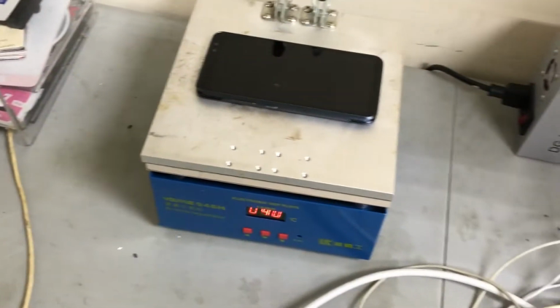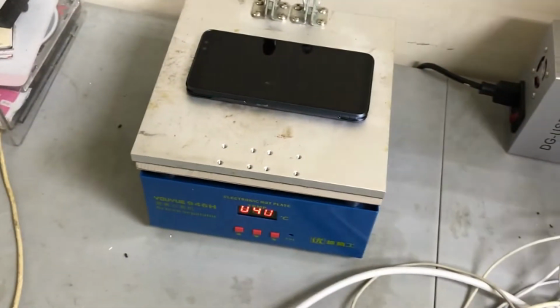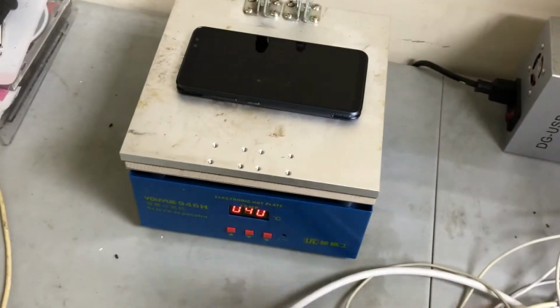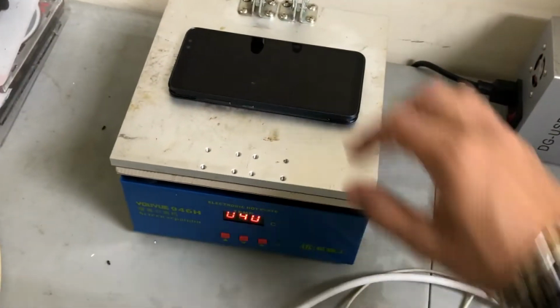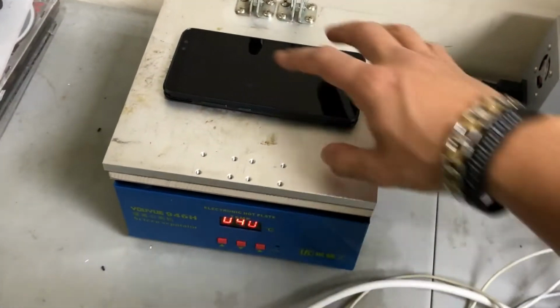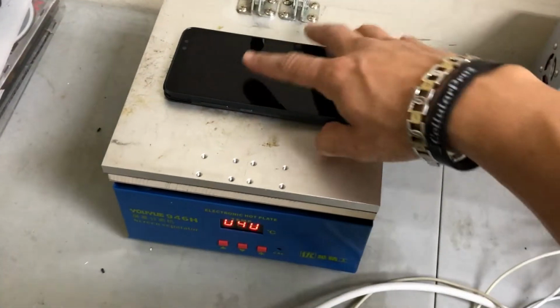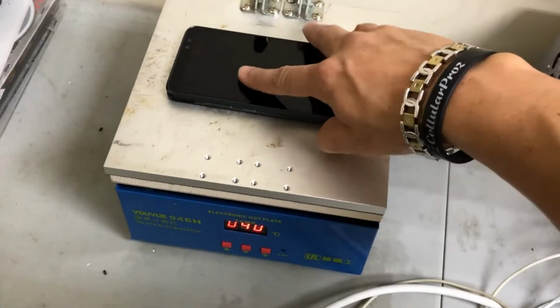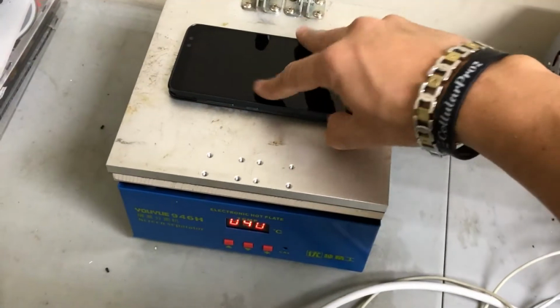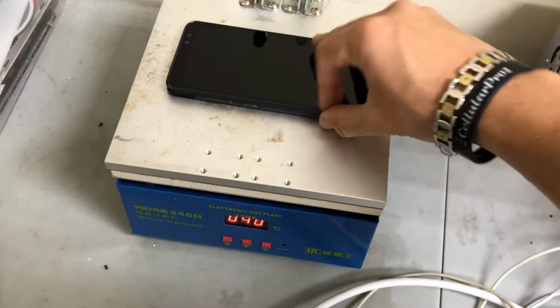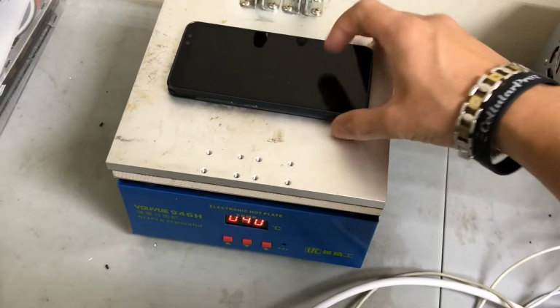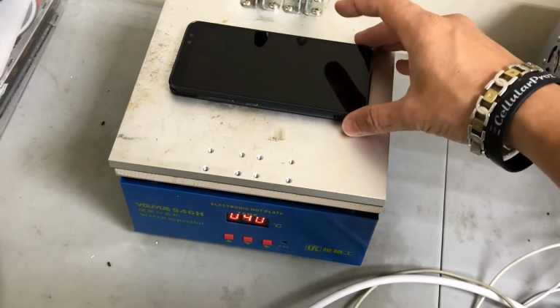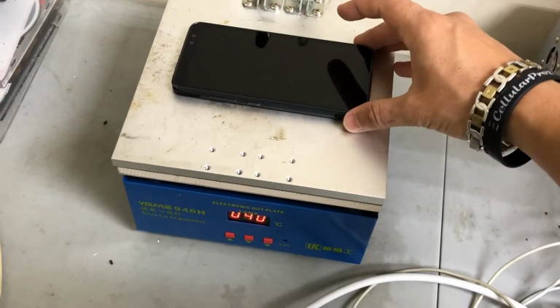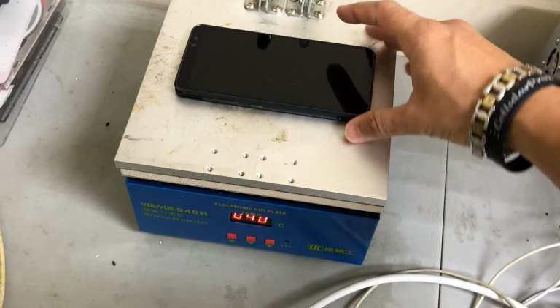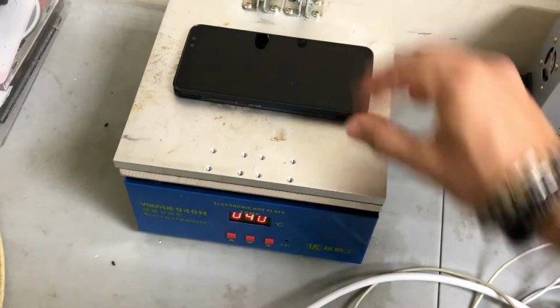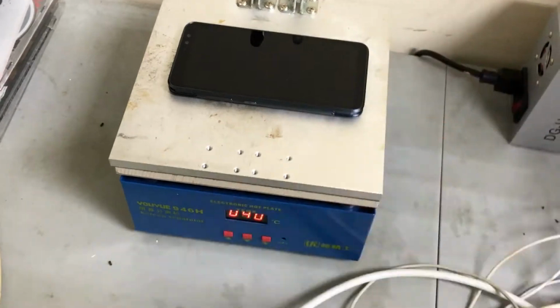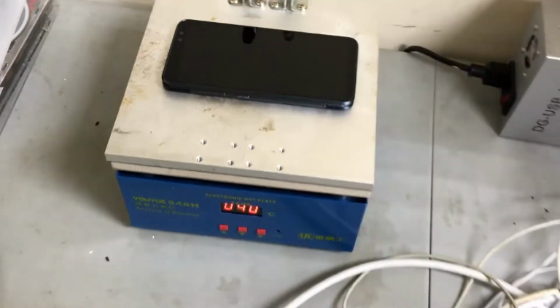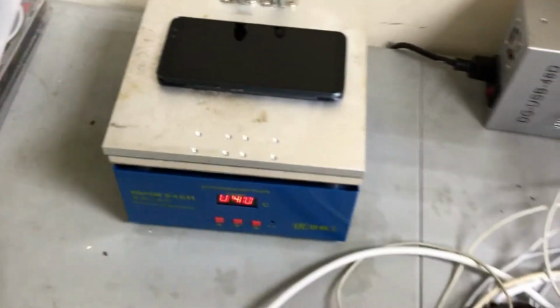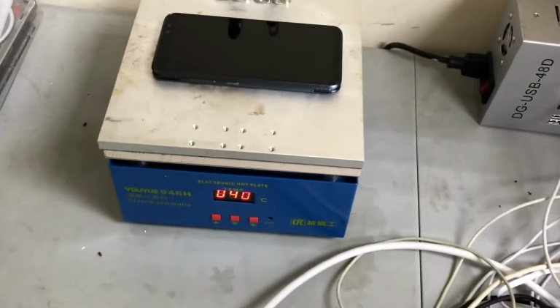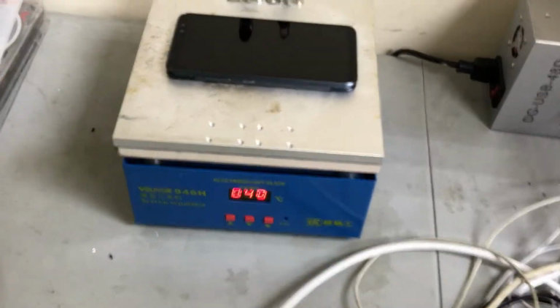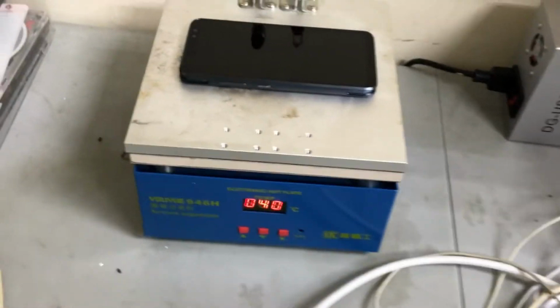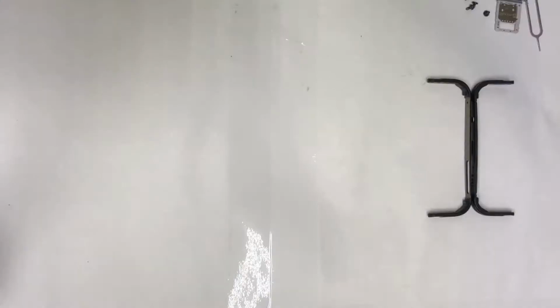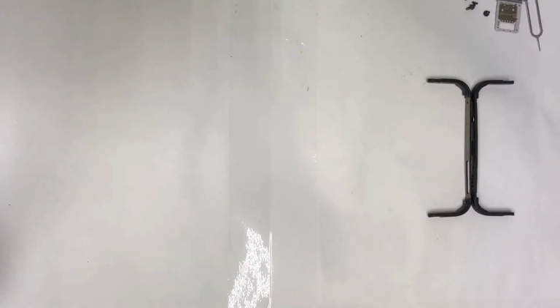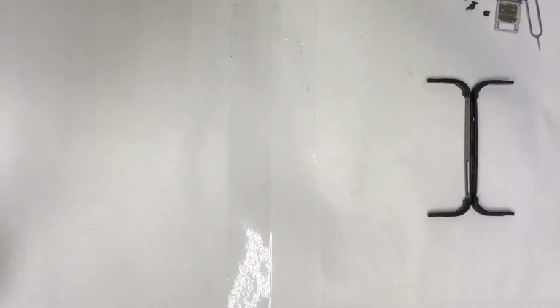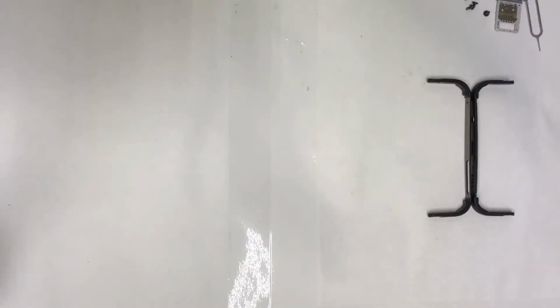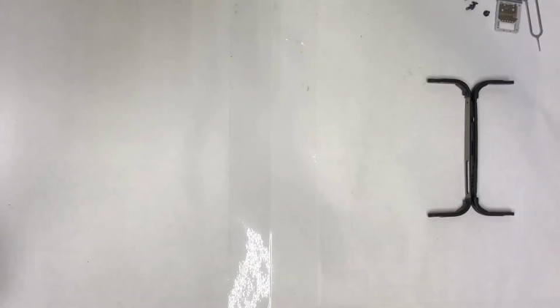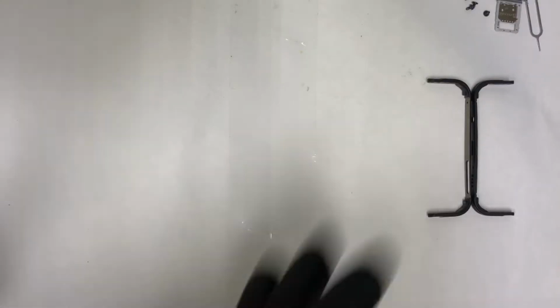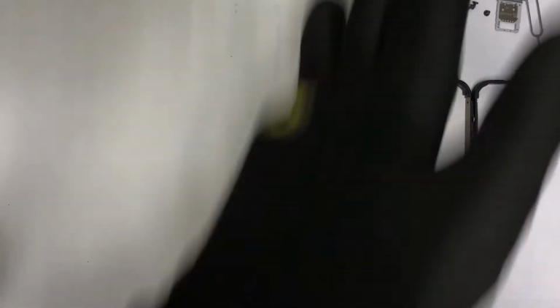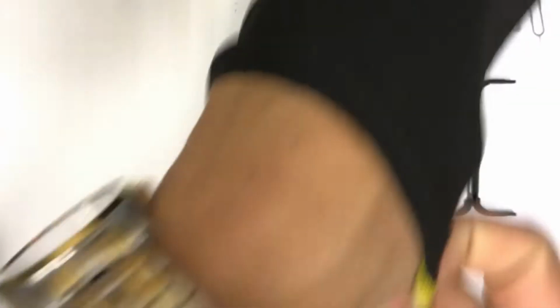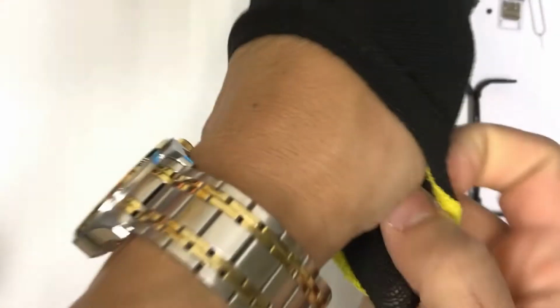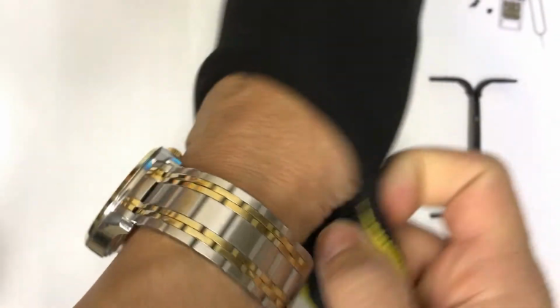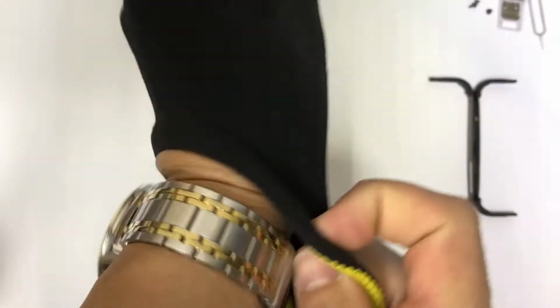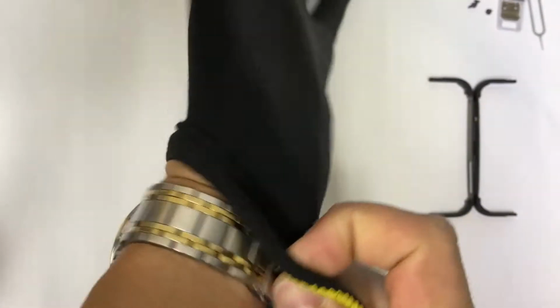Keep in mind, there will be a link in the description where you can buy the parts and tools for this repair.